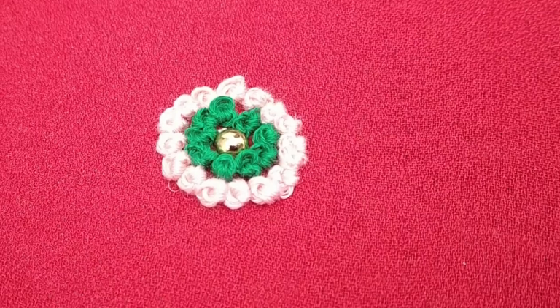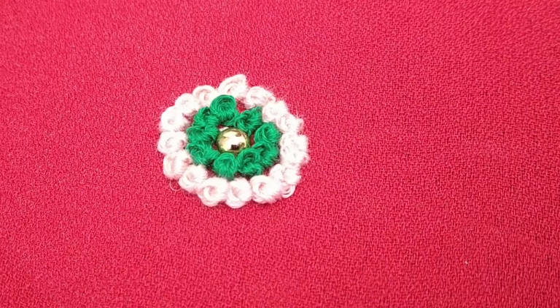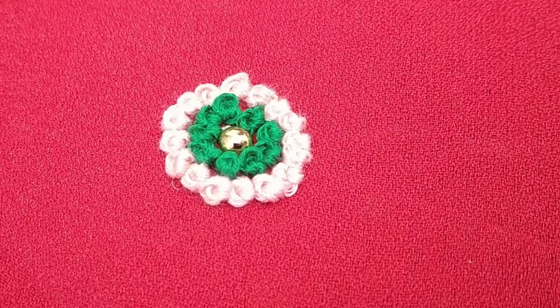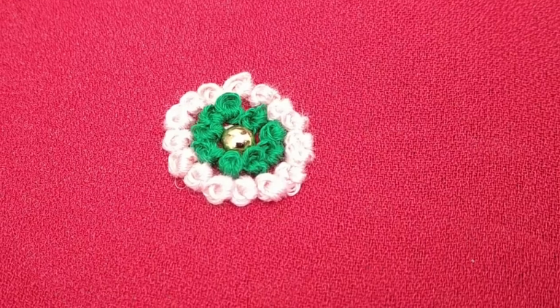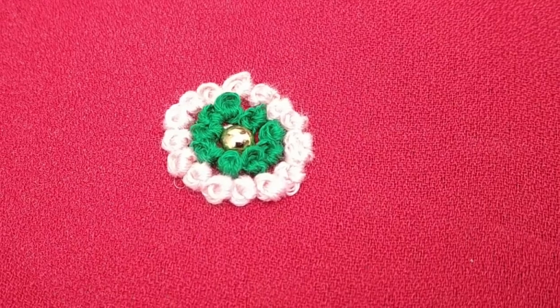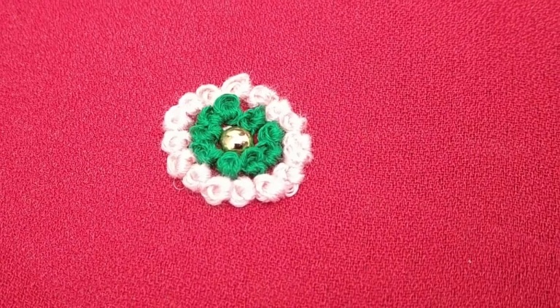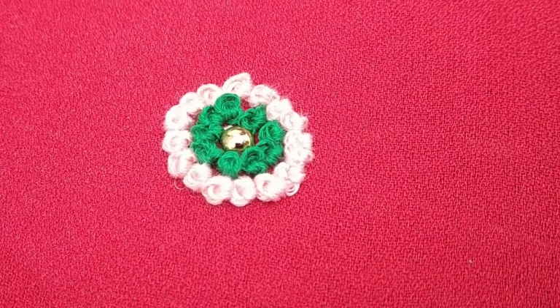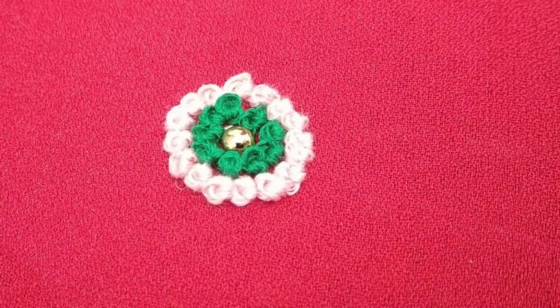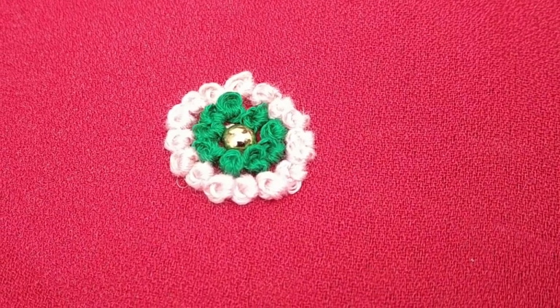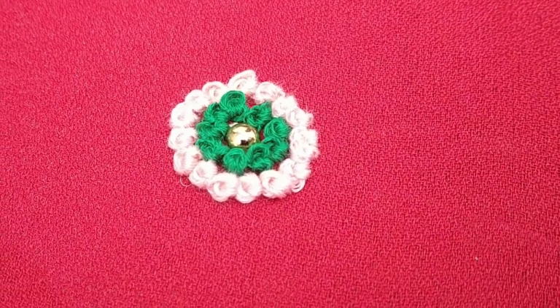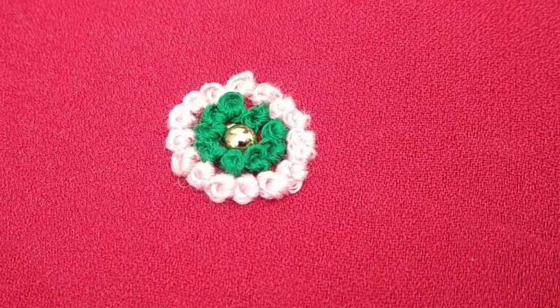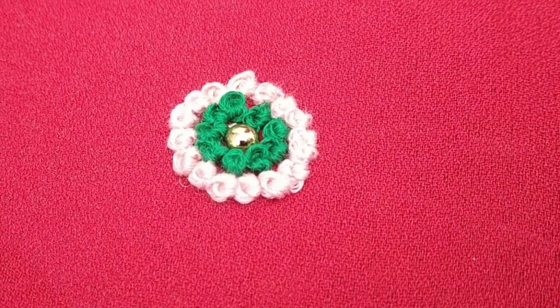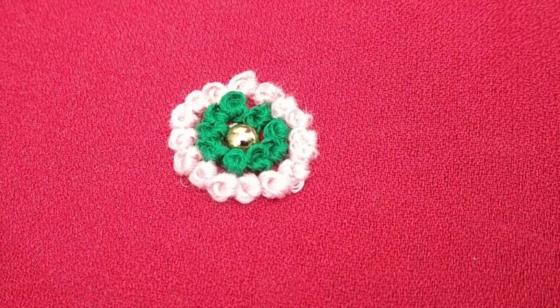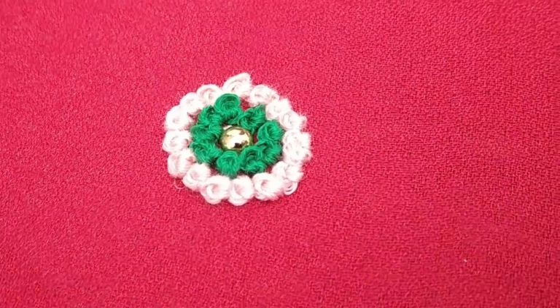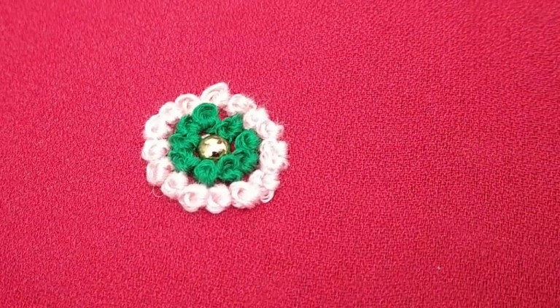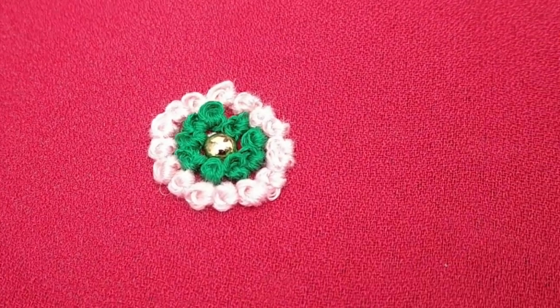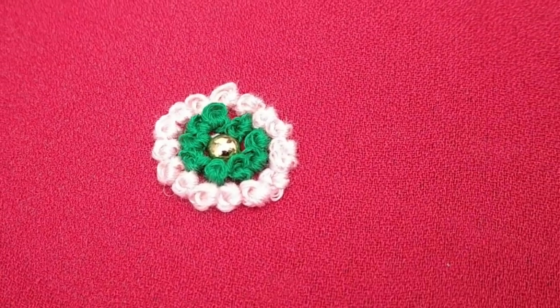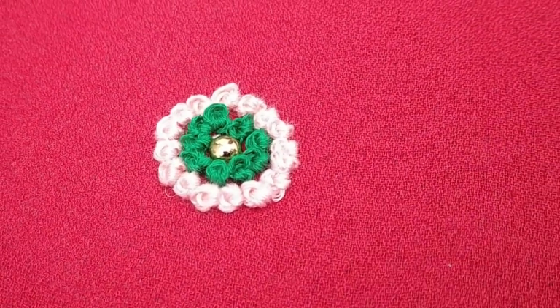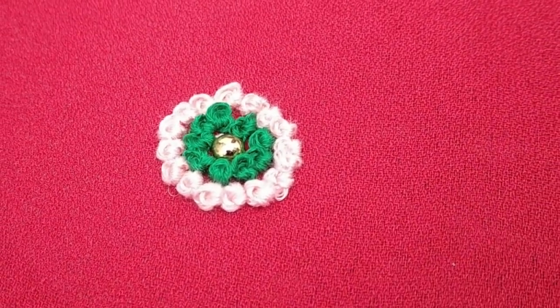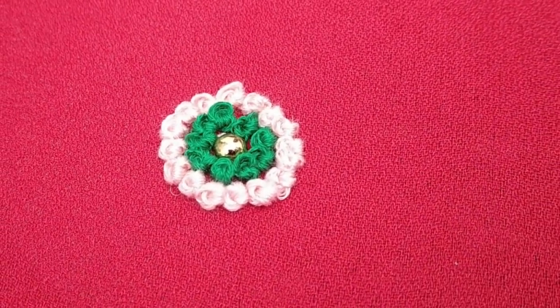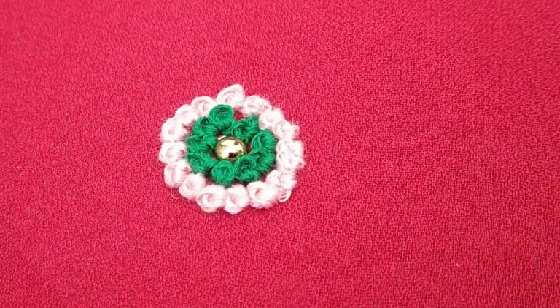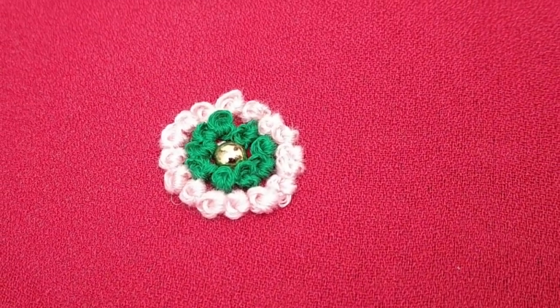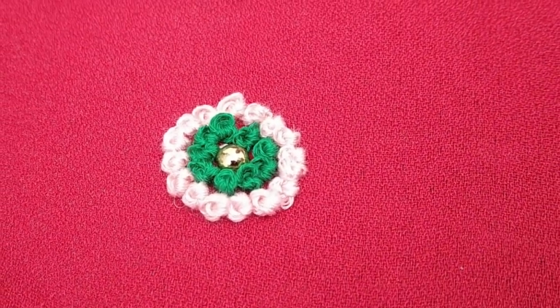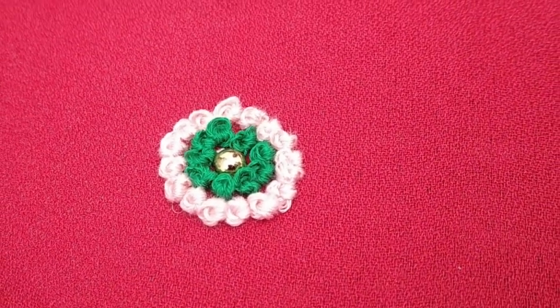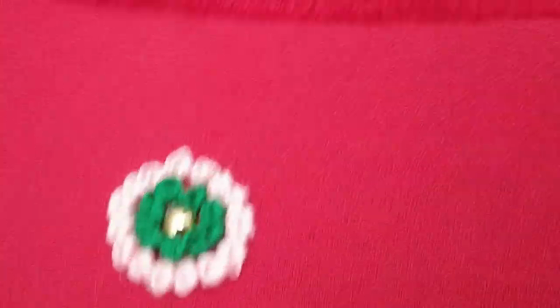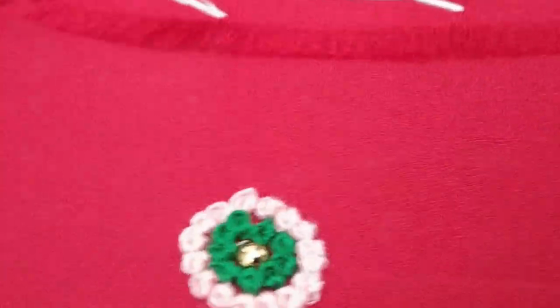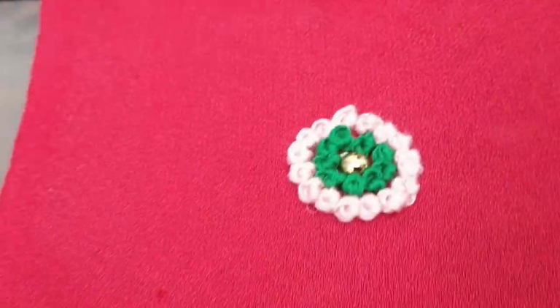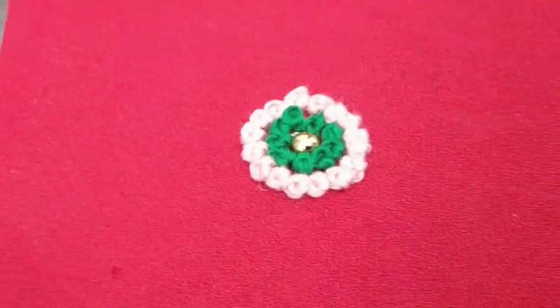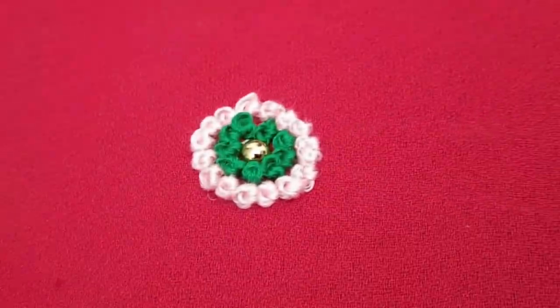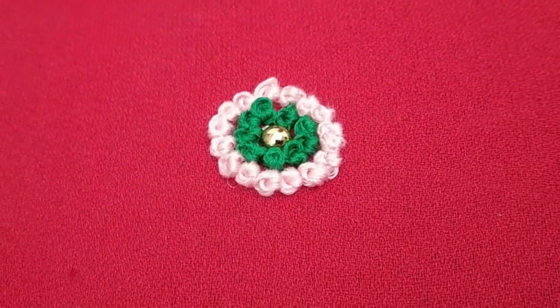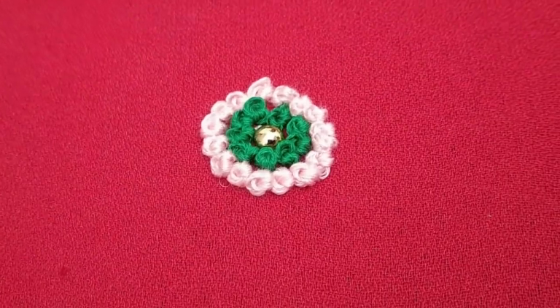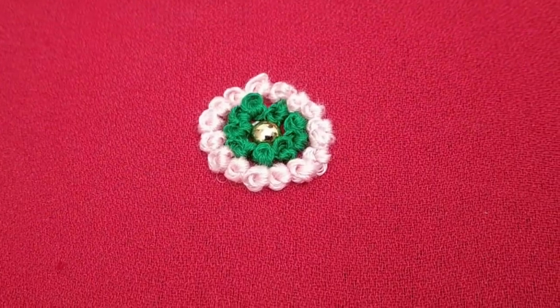Hey guys! Welcome back to this channel! In this video, we will talk about French Knot.